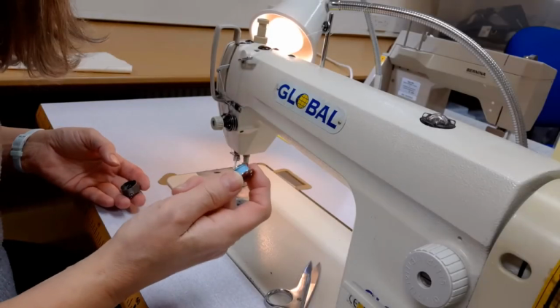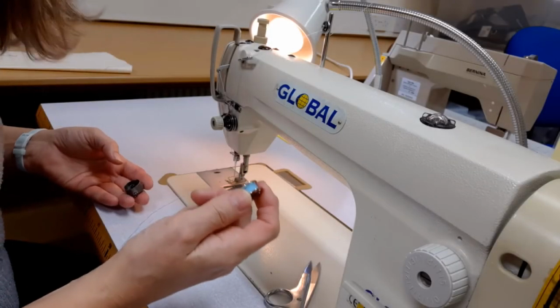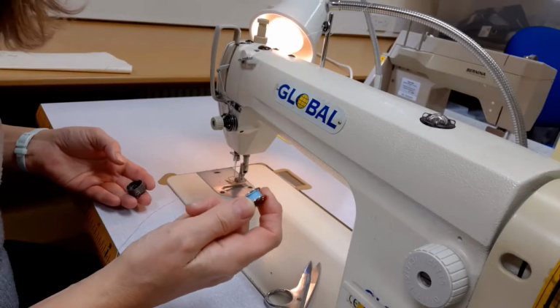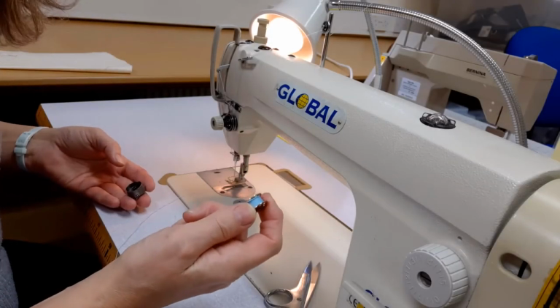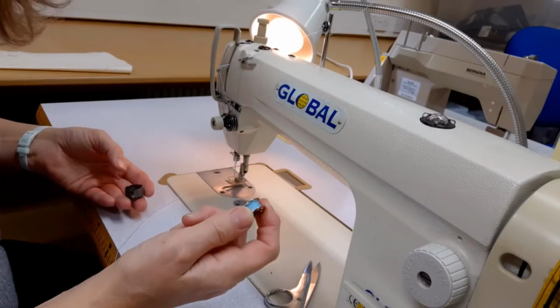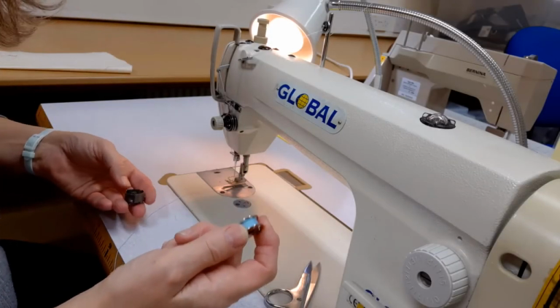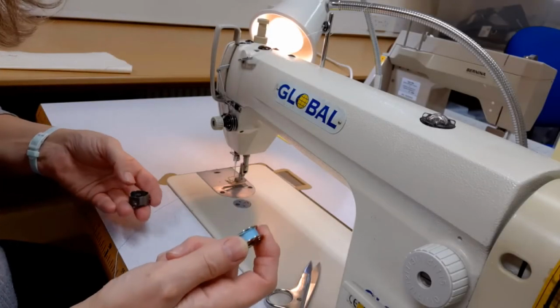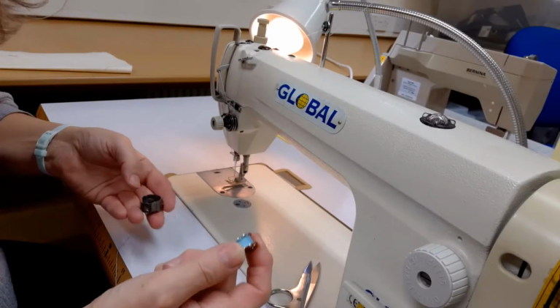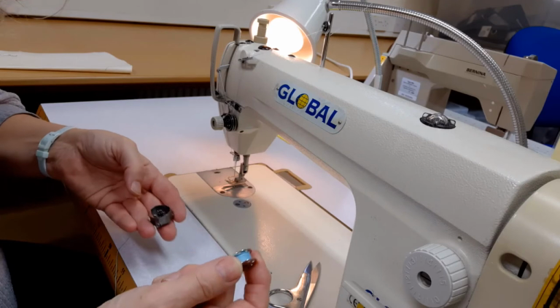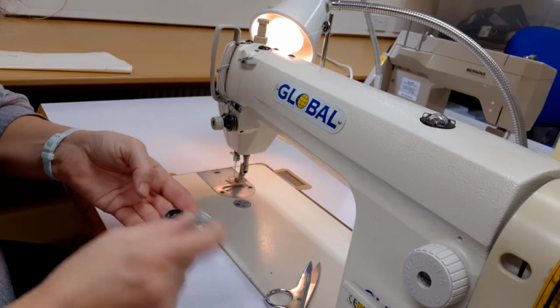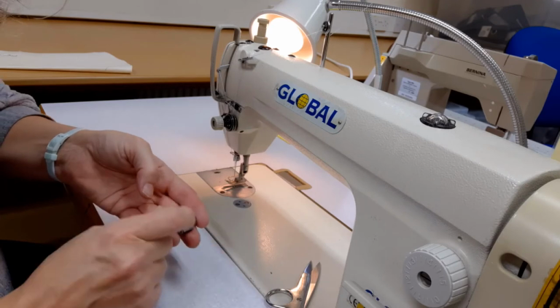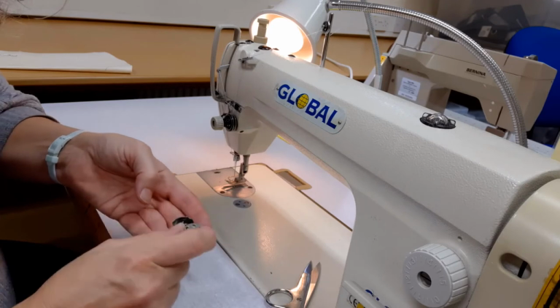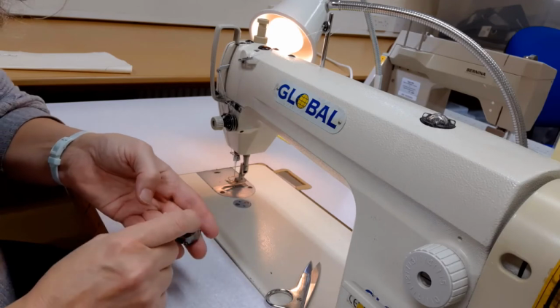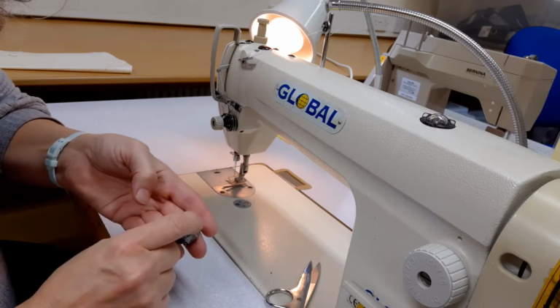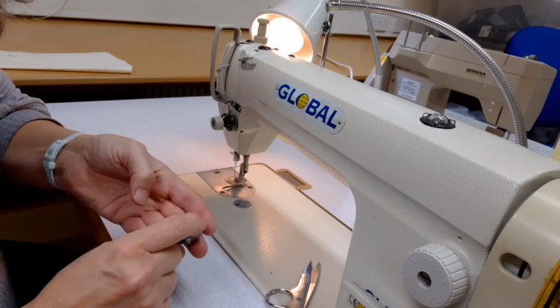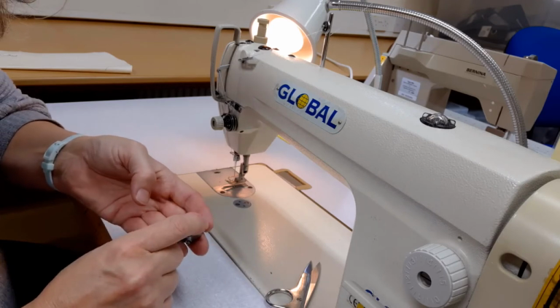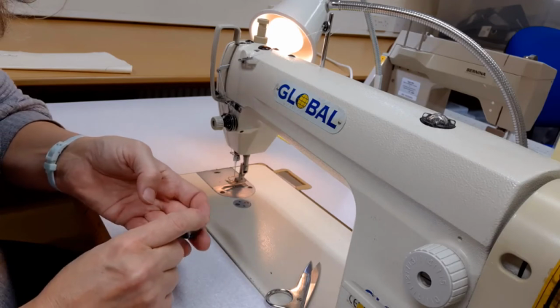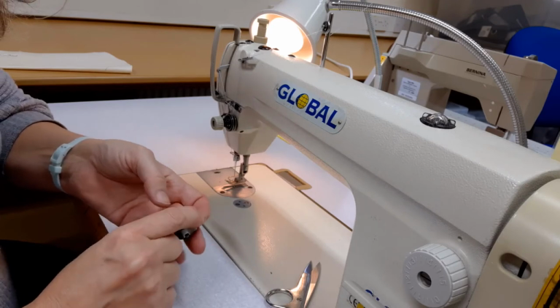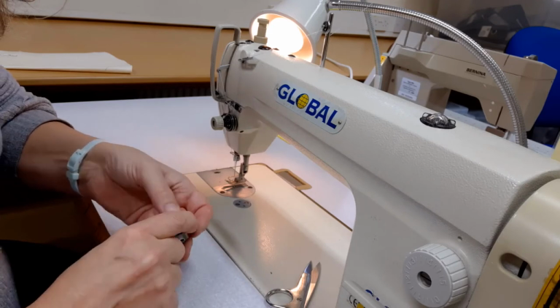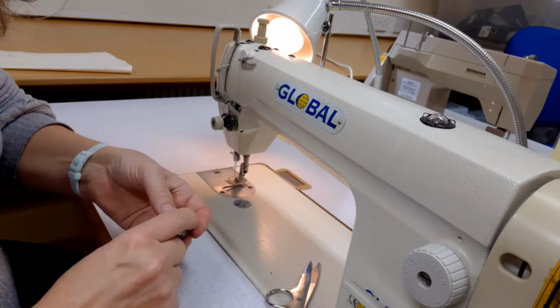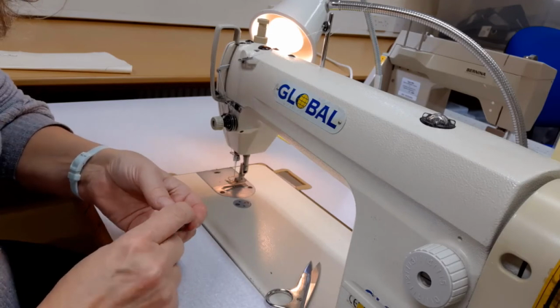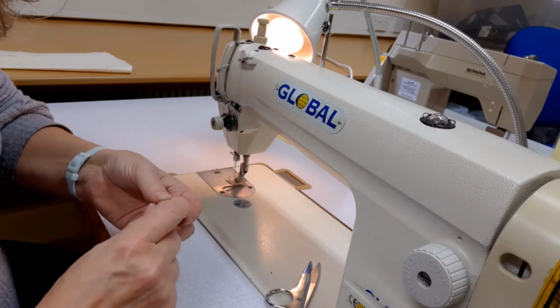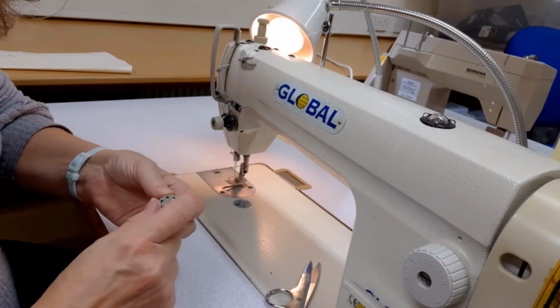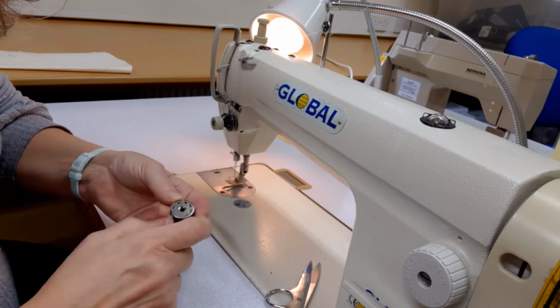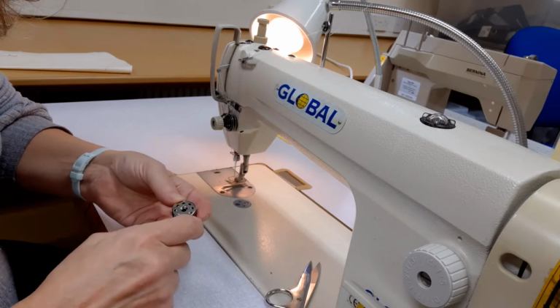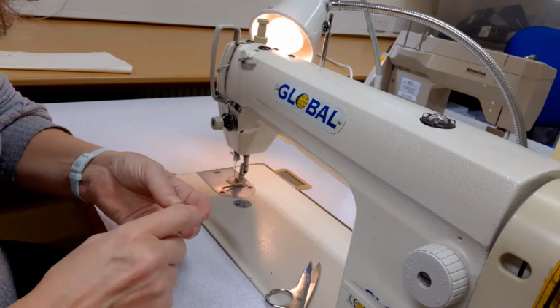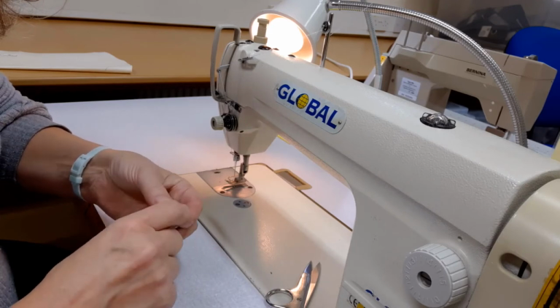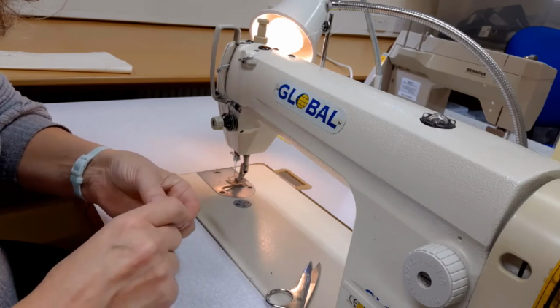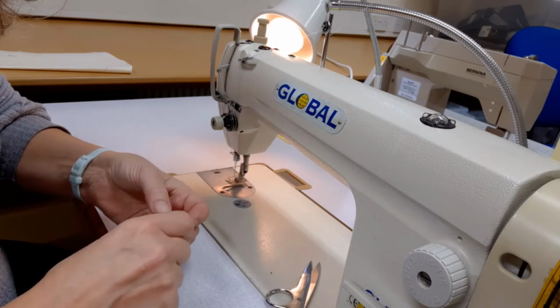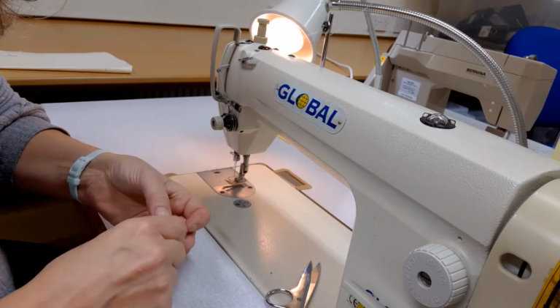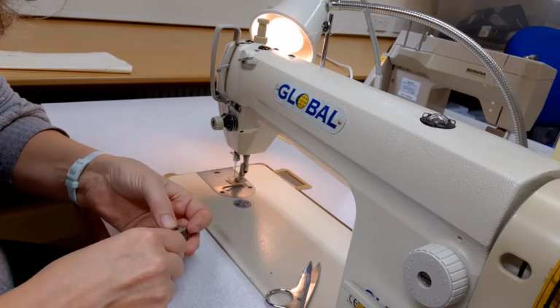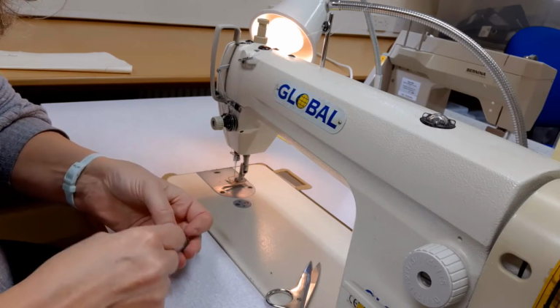You can use it in exactly the same way as you would your normal thread once the machine has been set up.